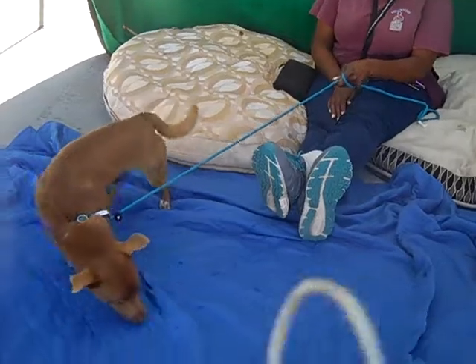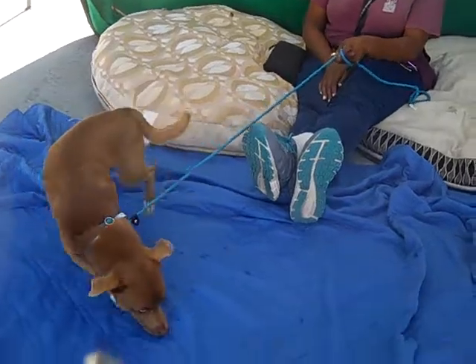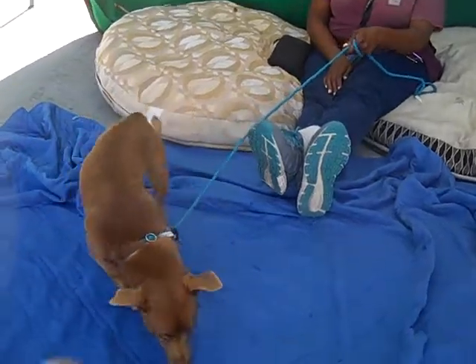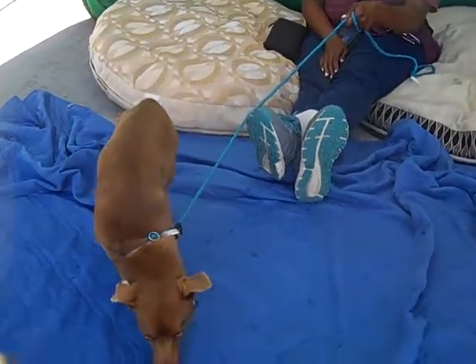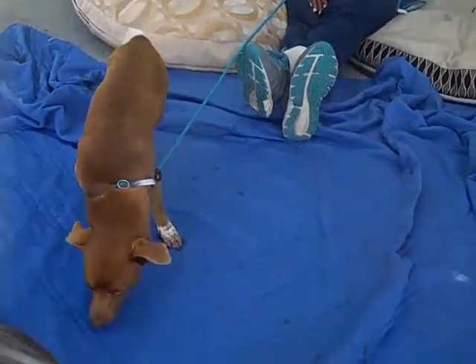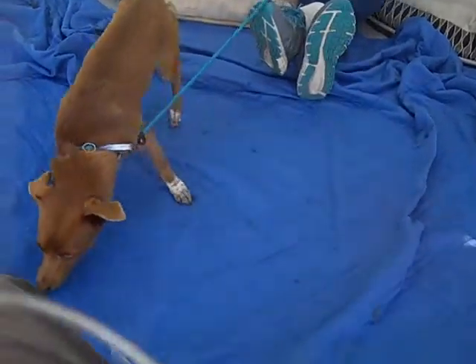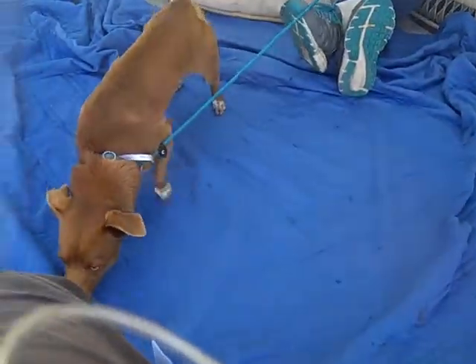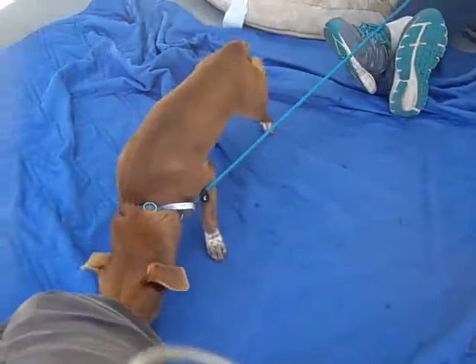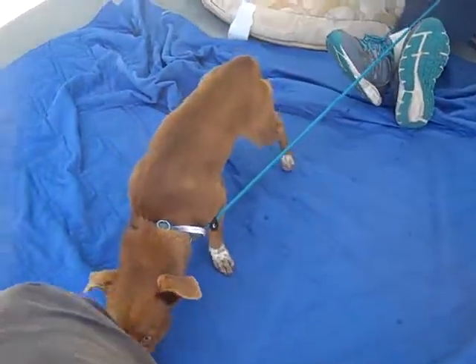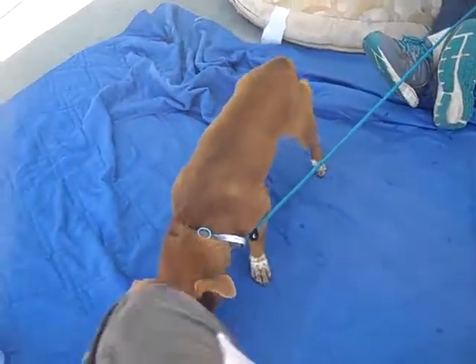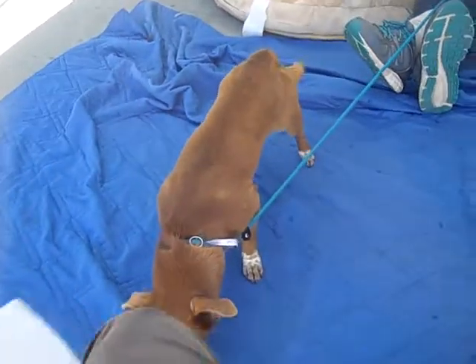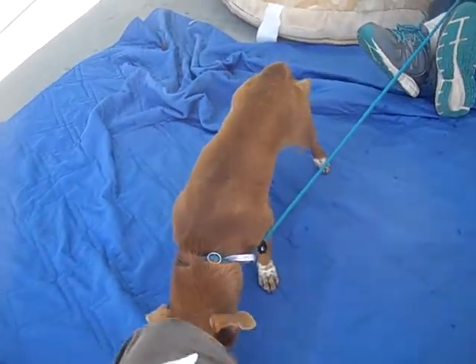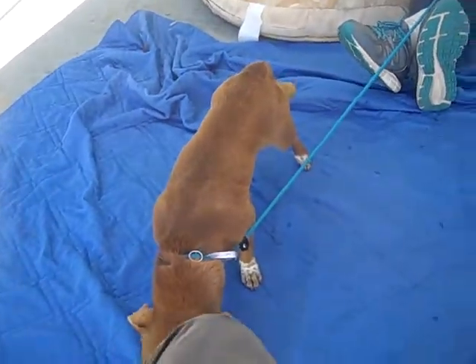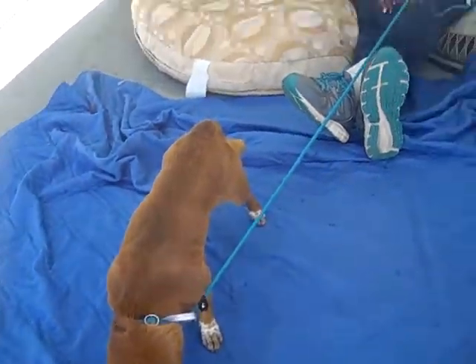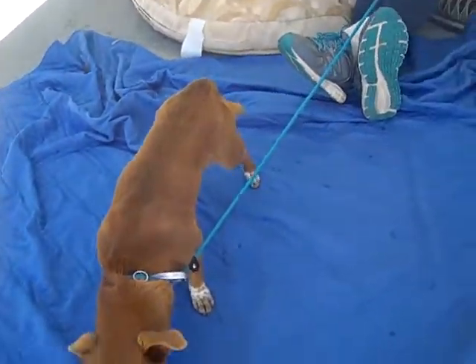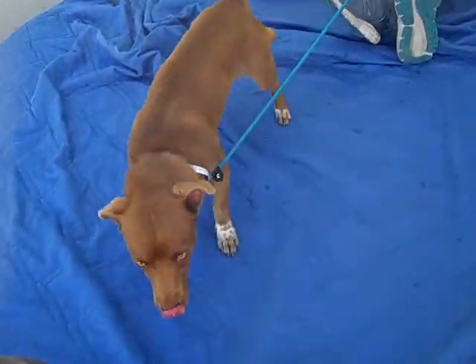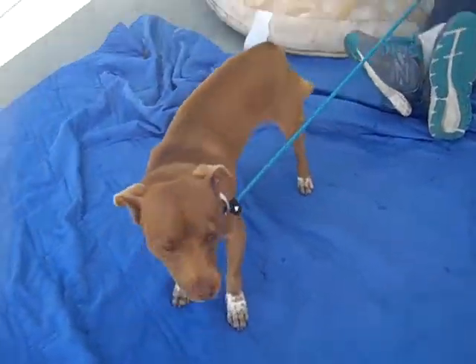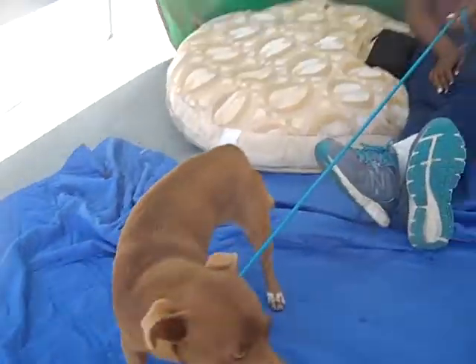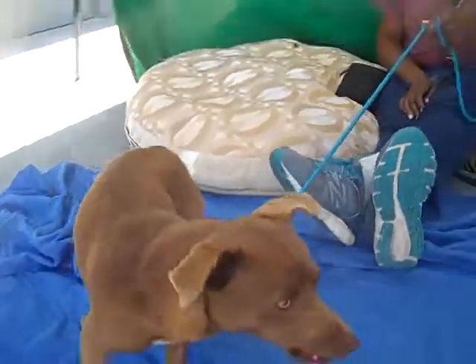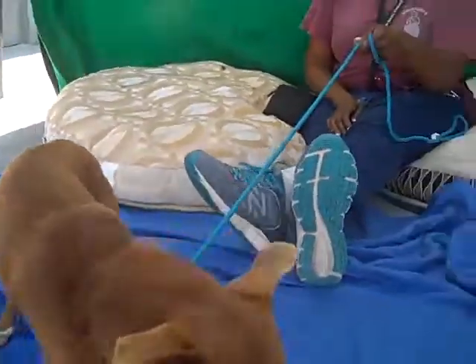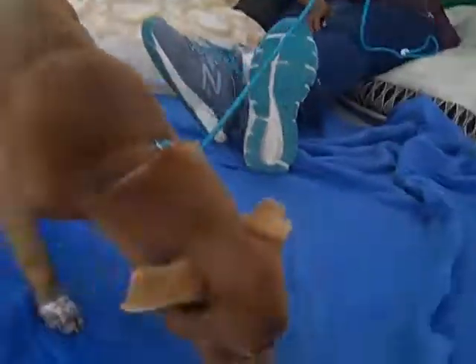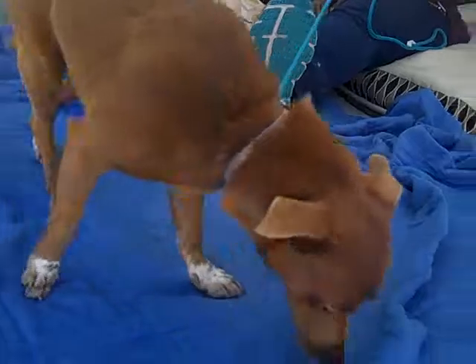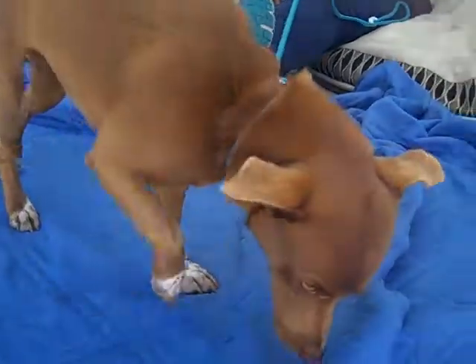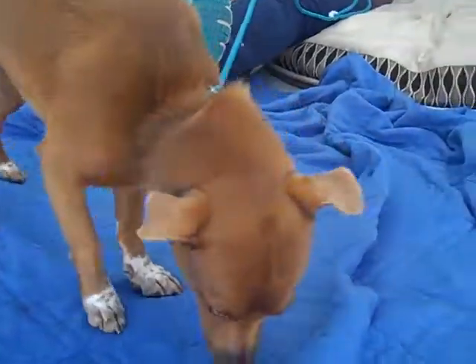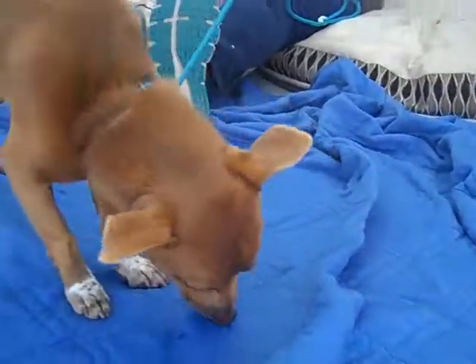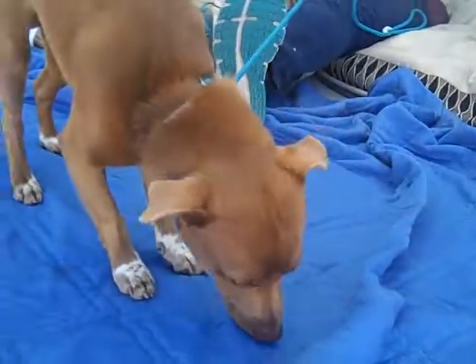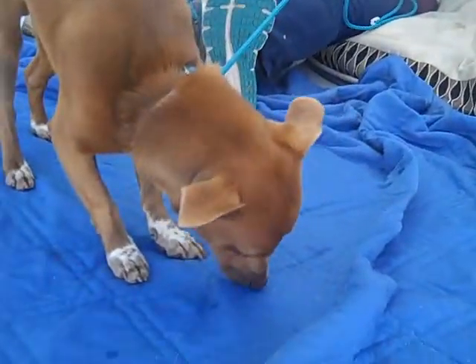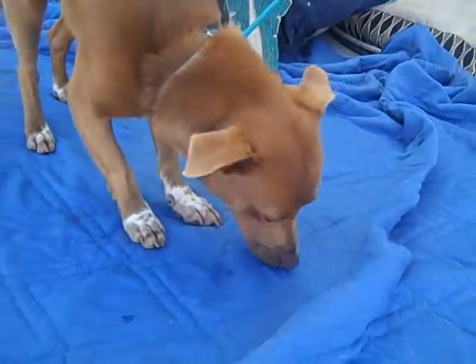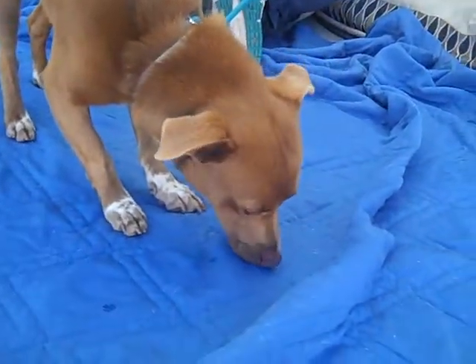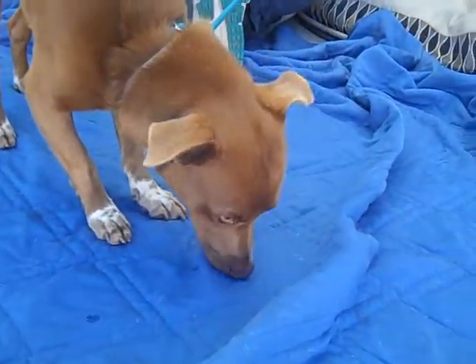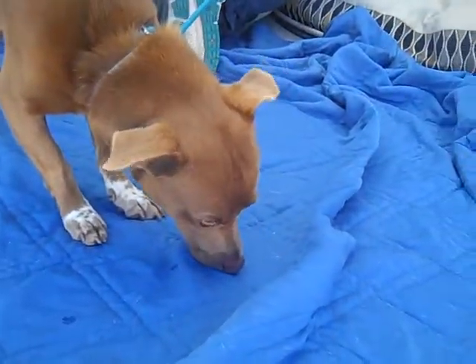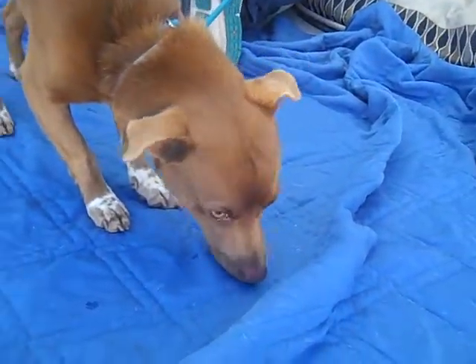He walks really nicely on leash. Very curious, very alert.